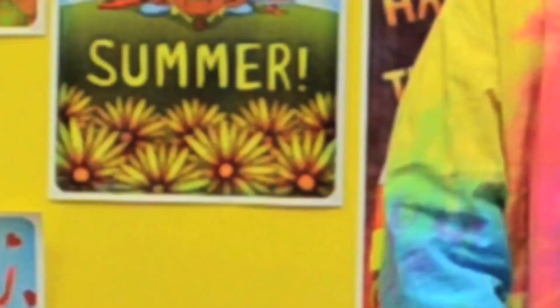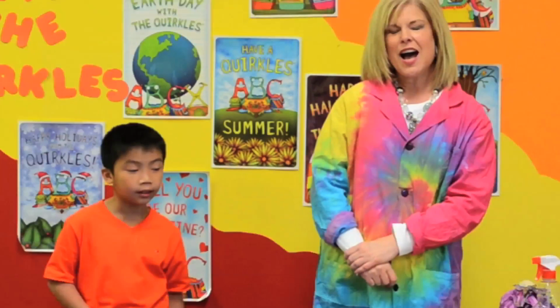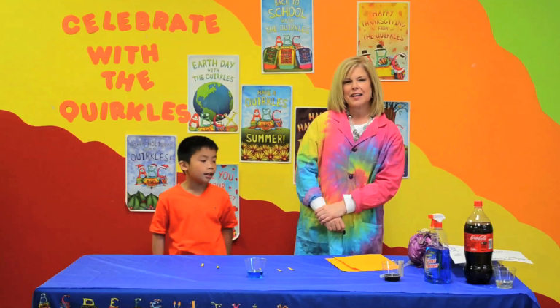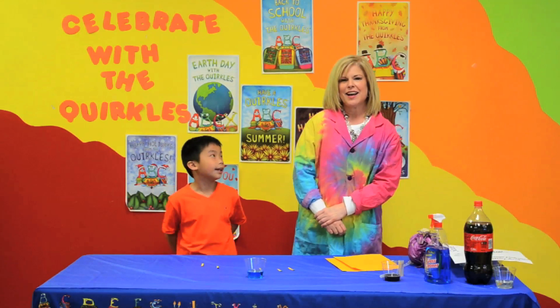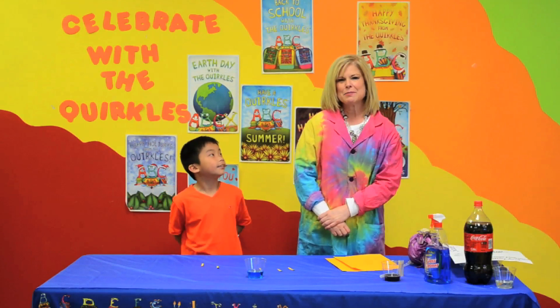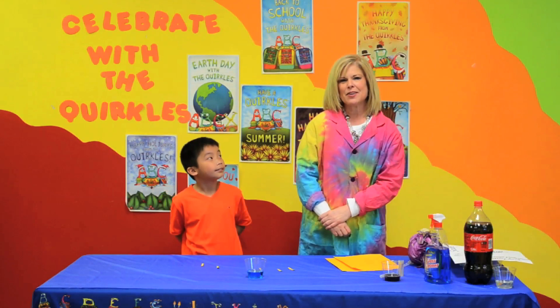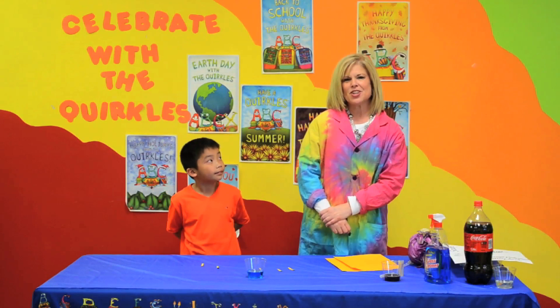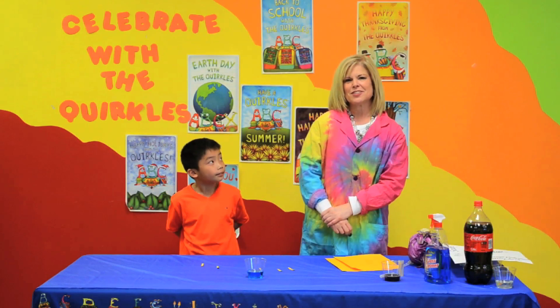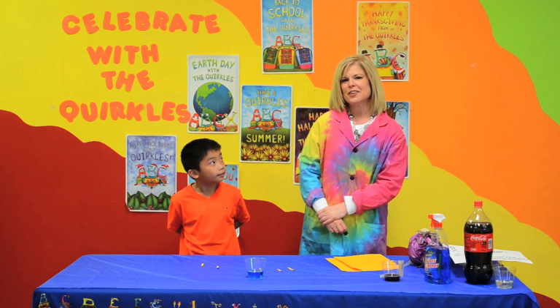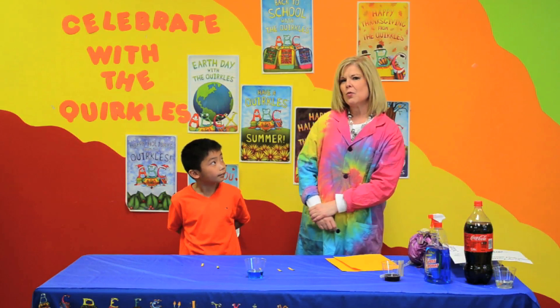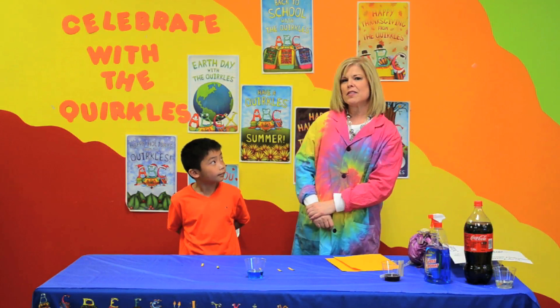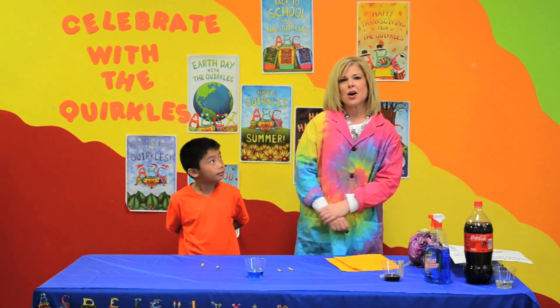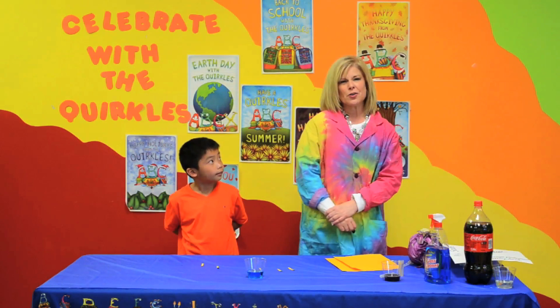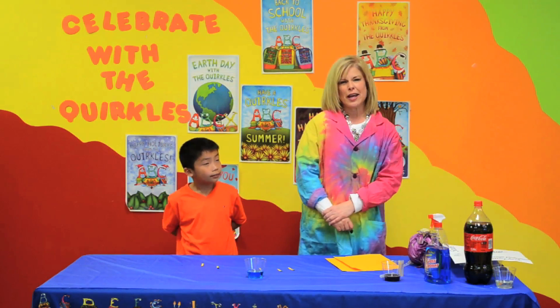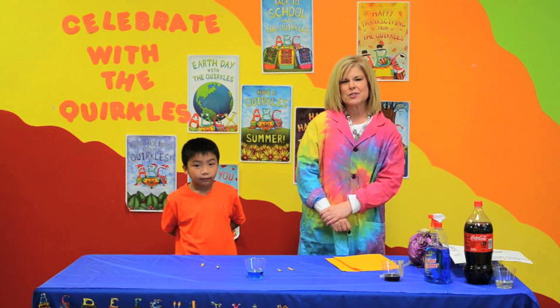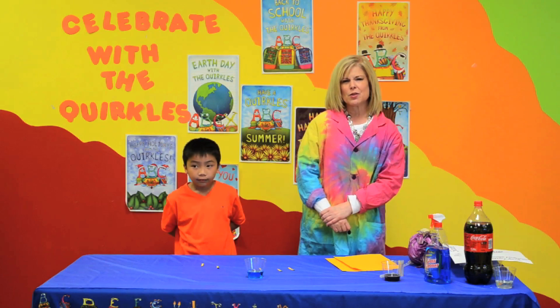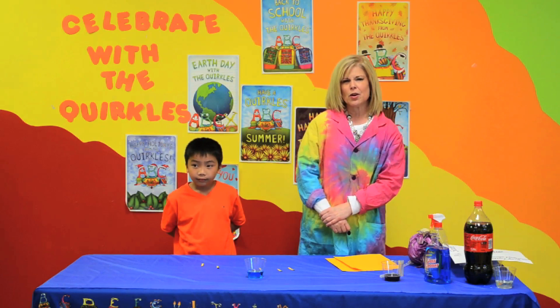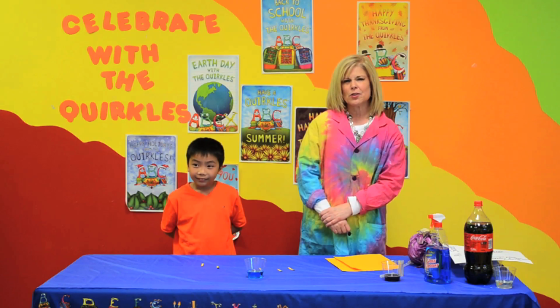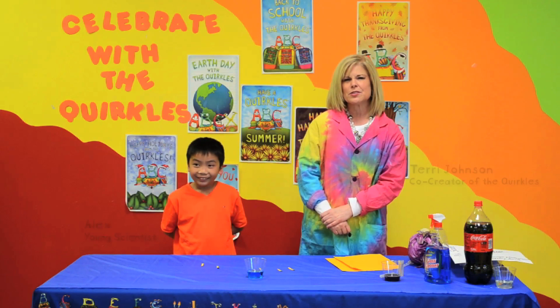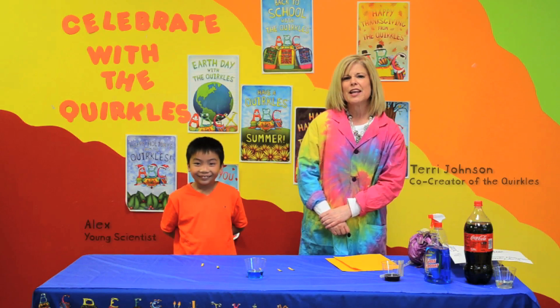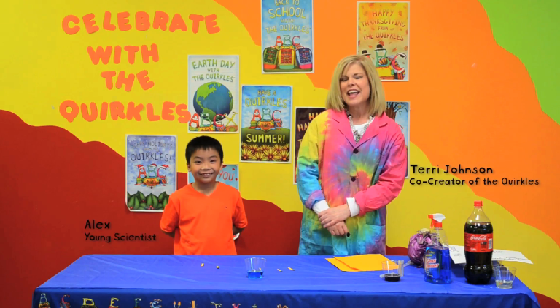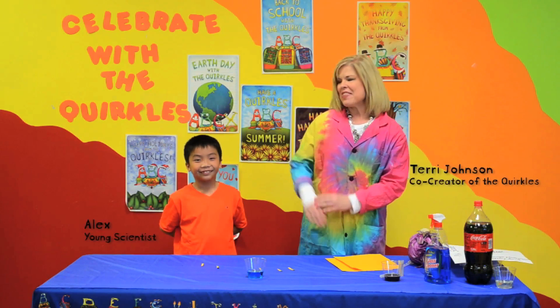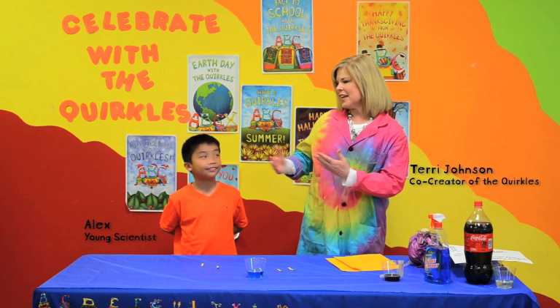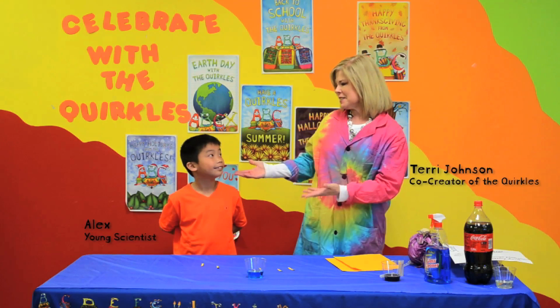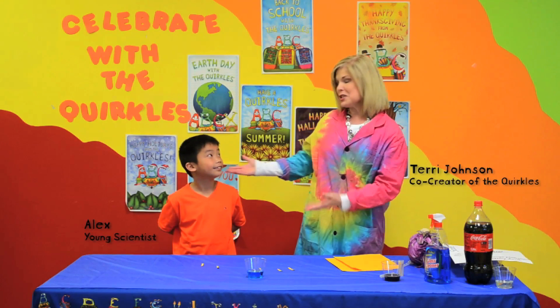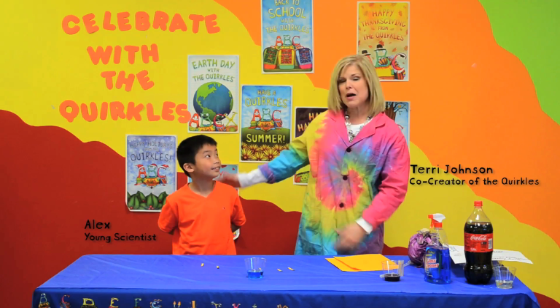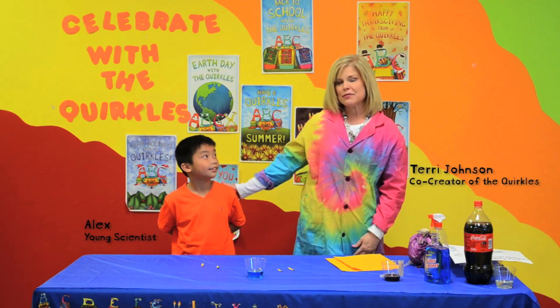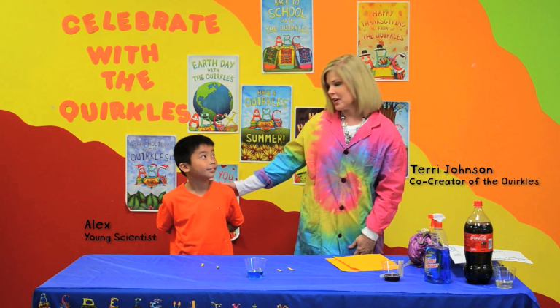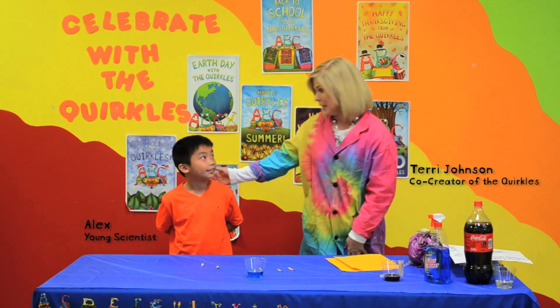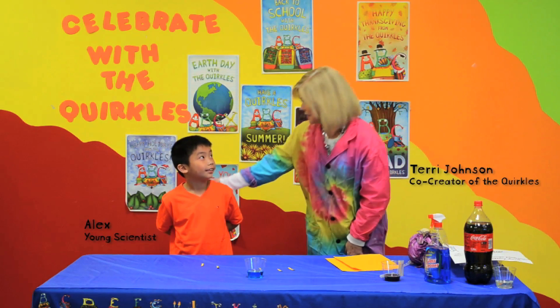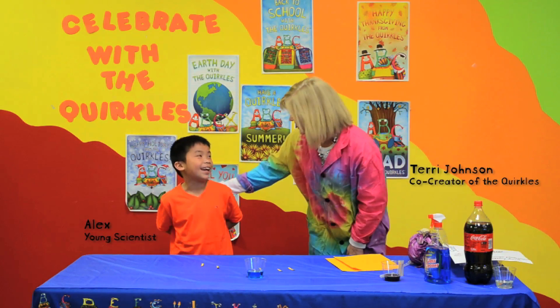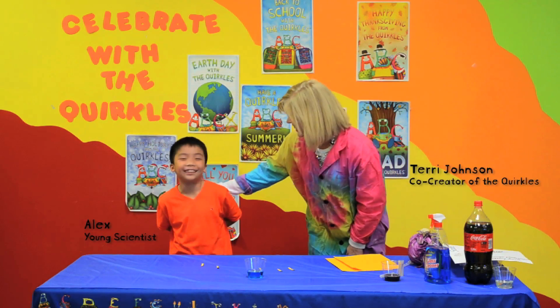Hi, I'm Terri Johnson, one of the co-creators of the Quirkles, and this is my friend Alex.